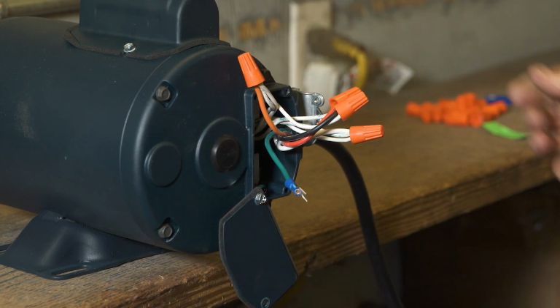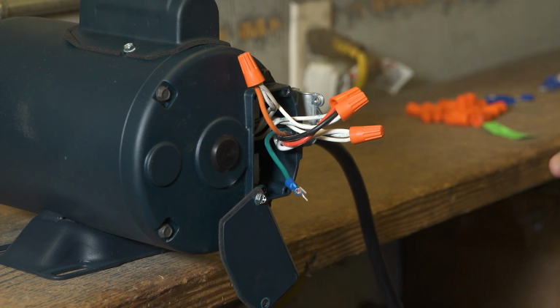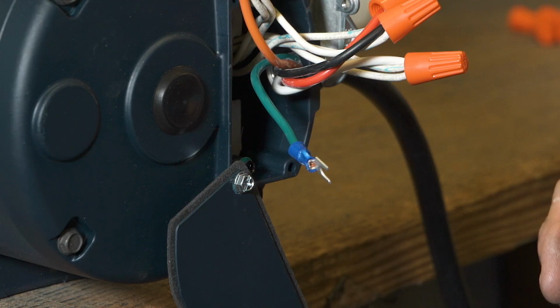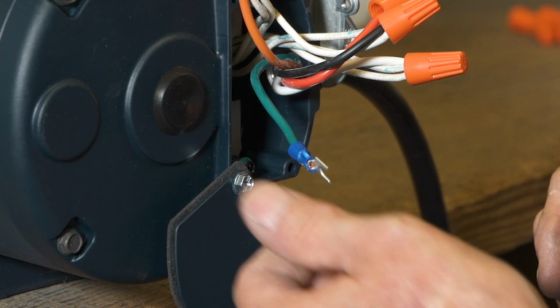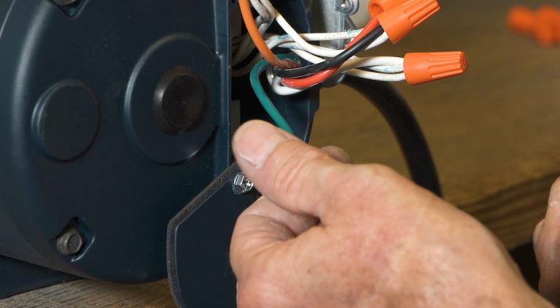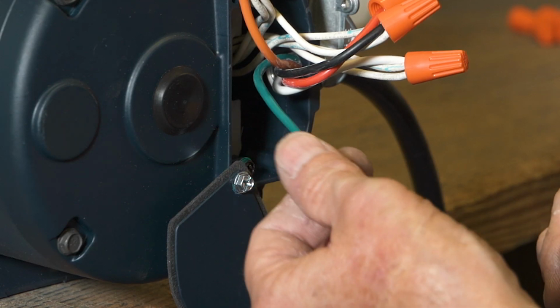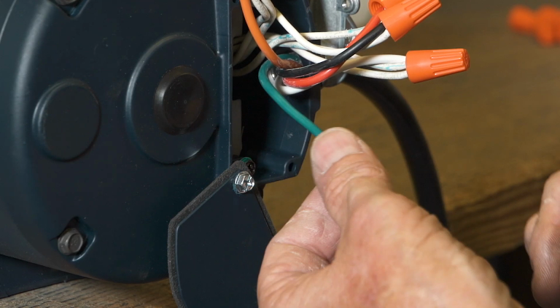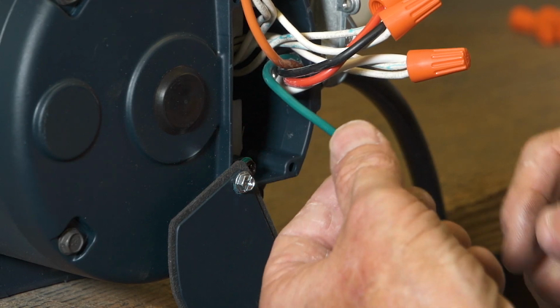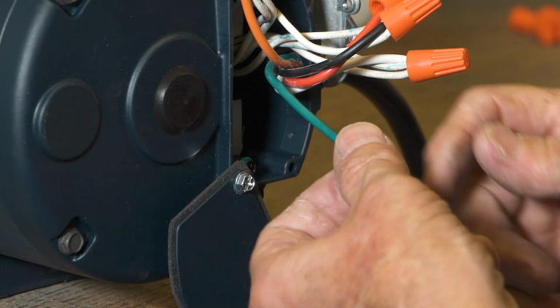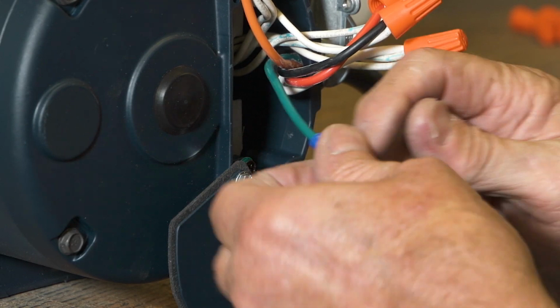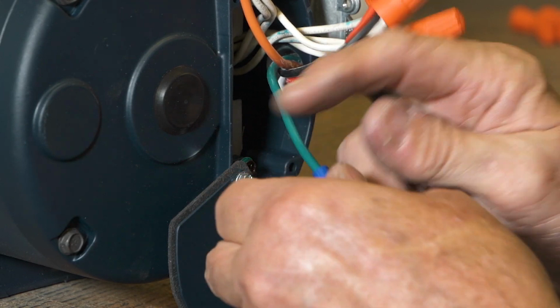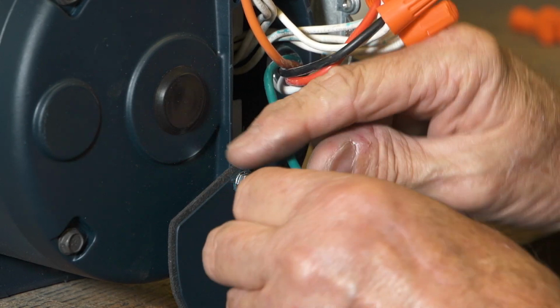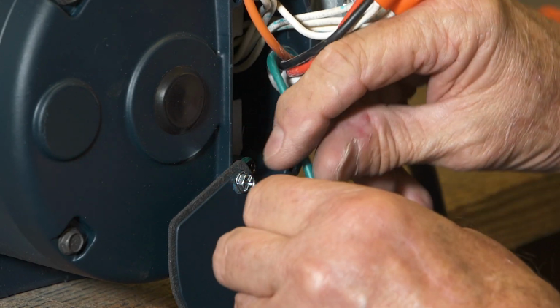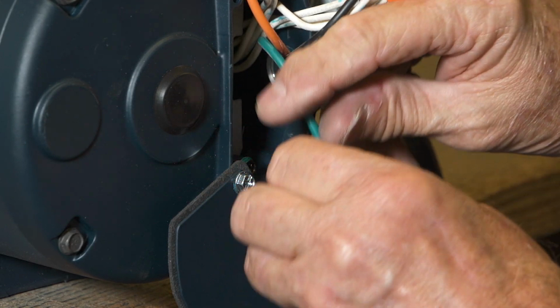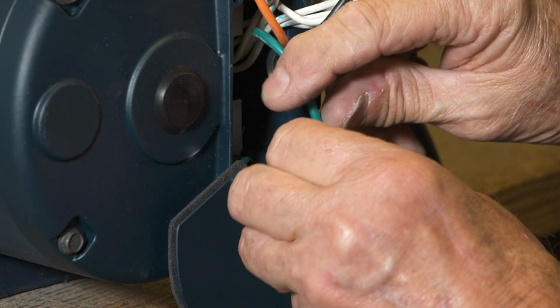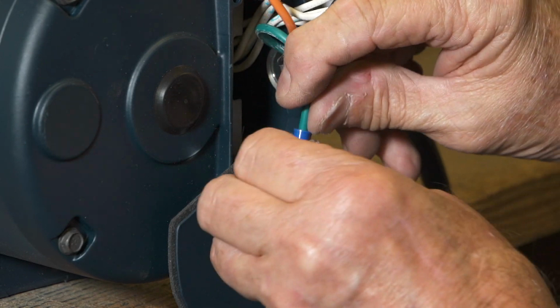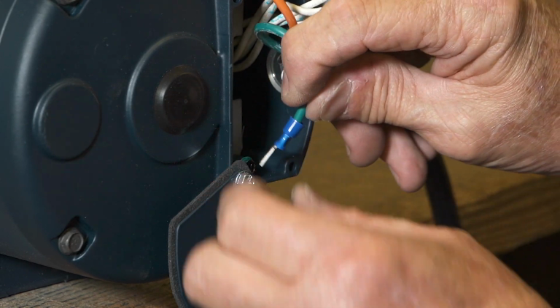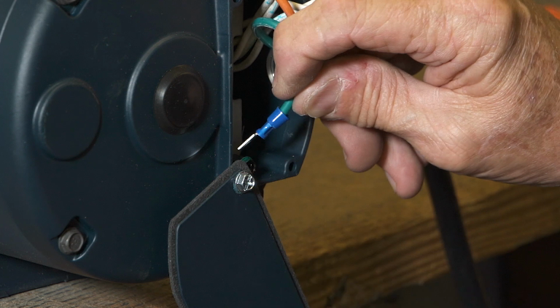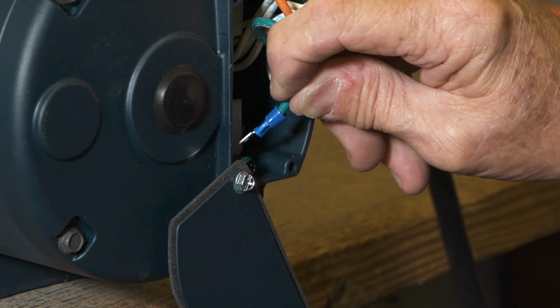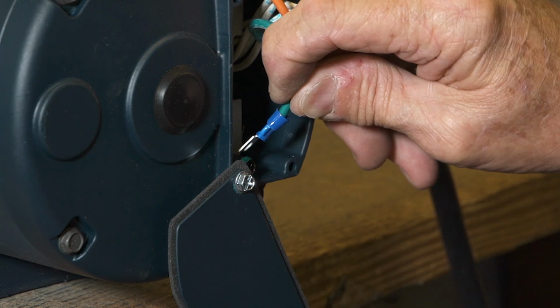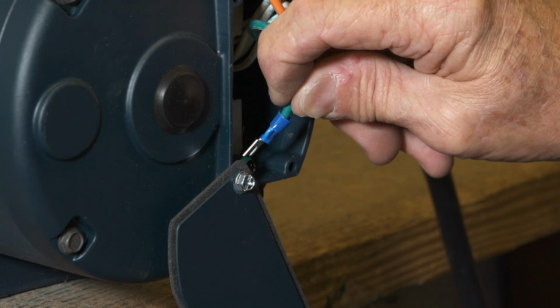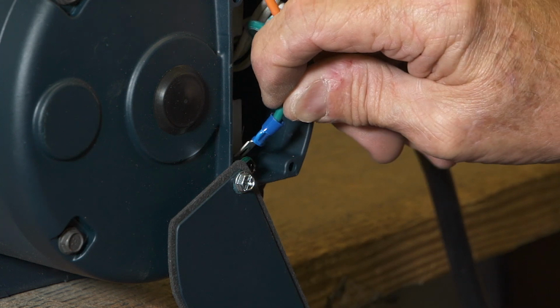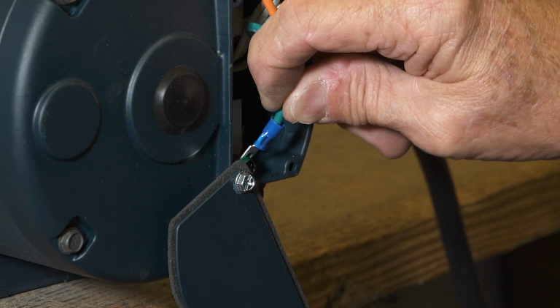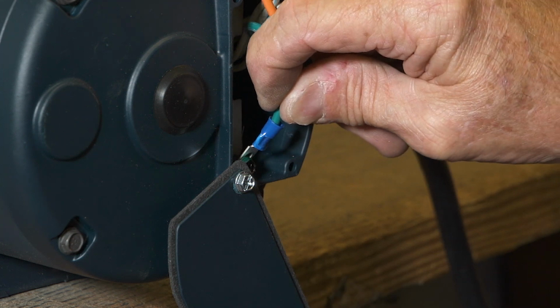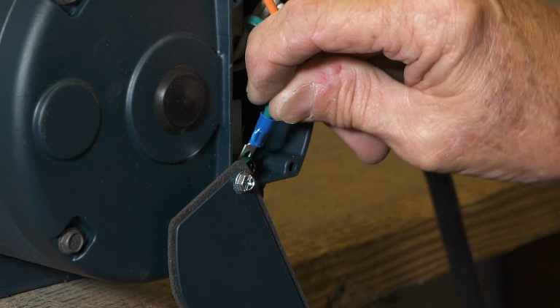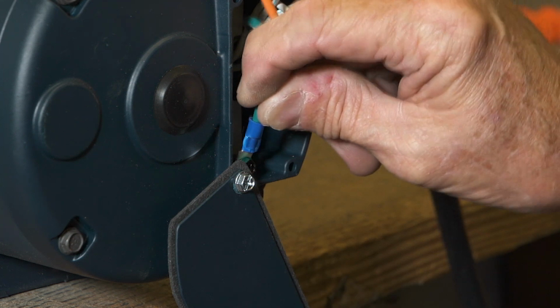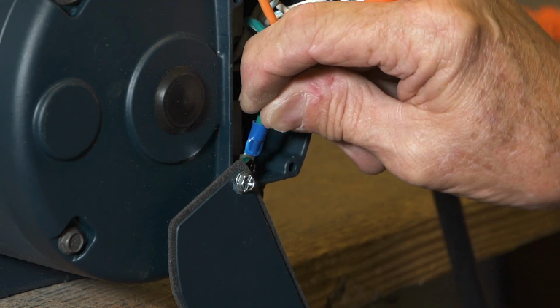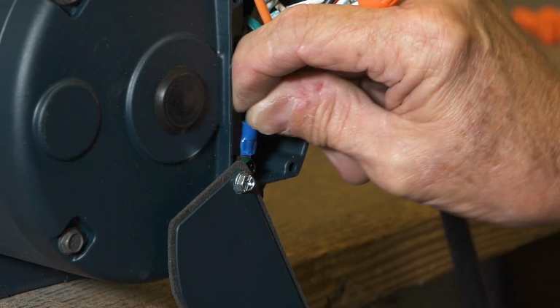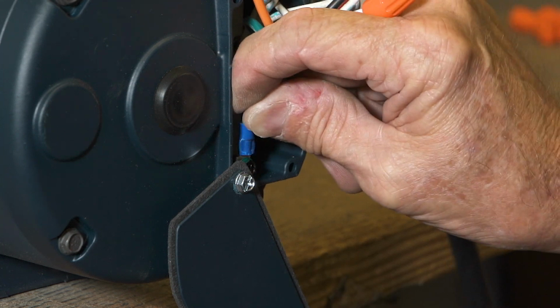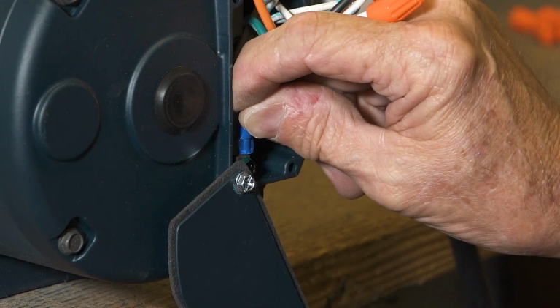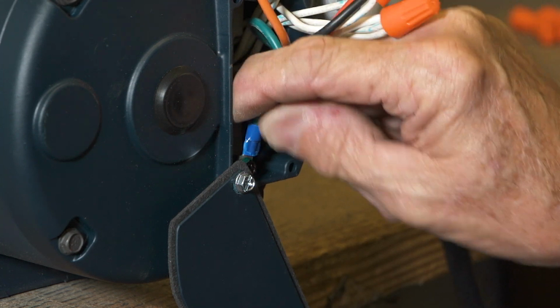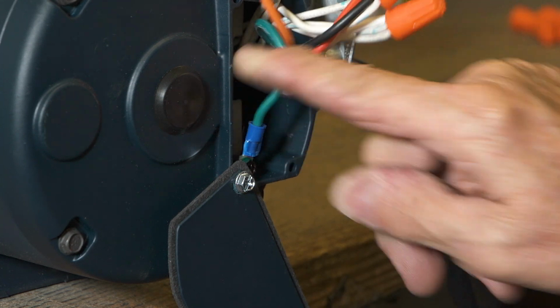Tip: connect the ground wire to the ground screw and tighten the screw securely.